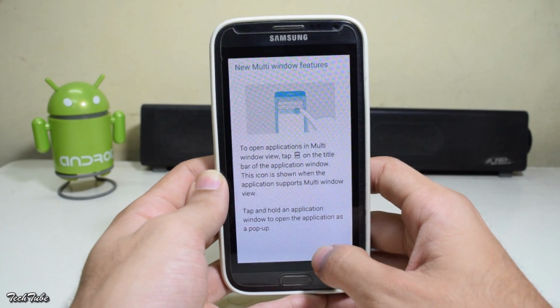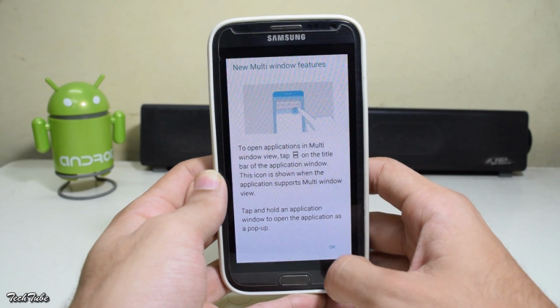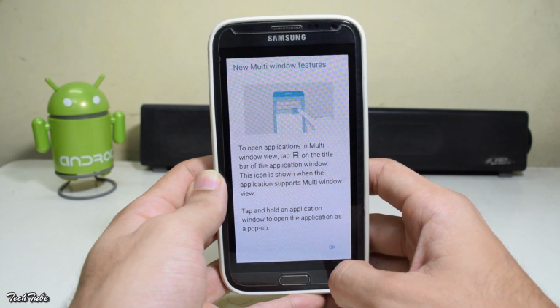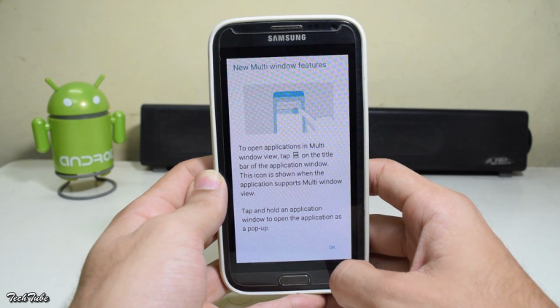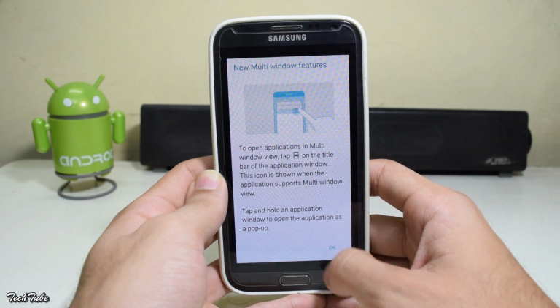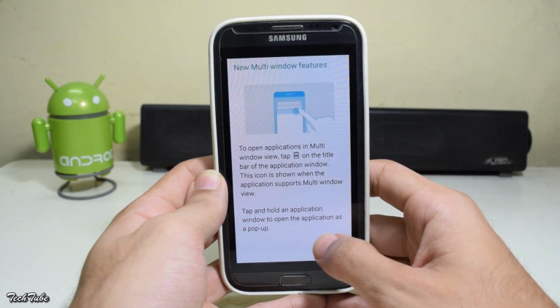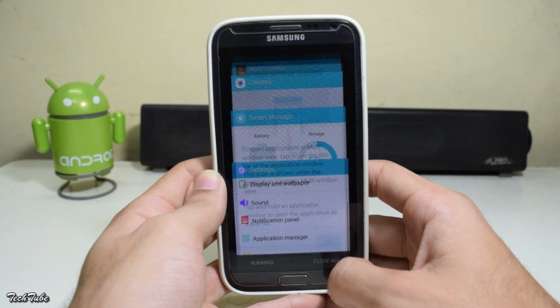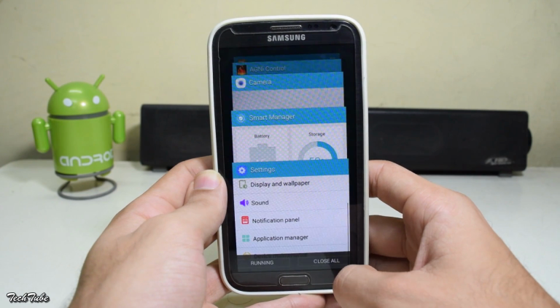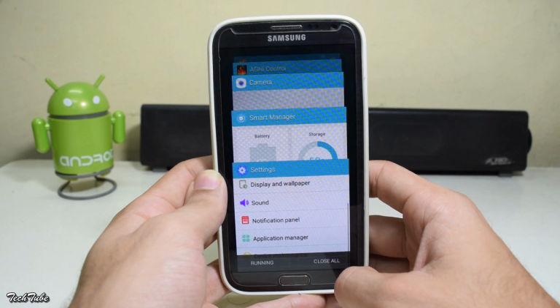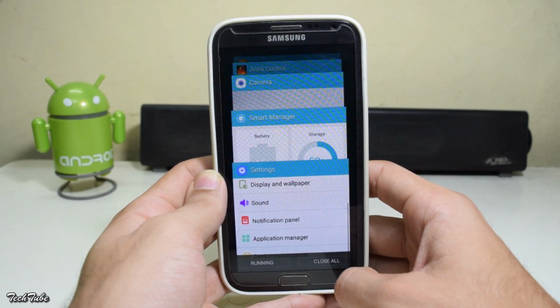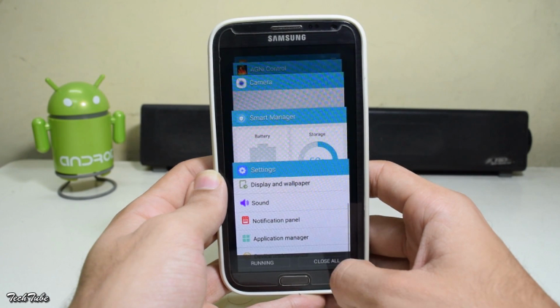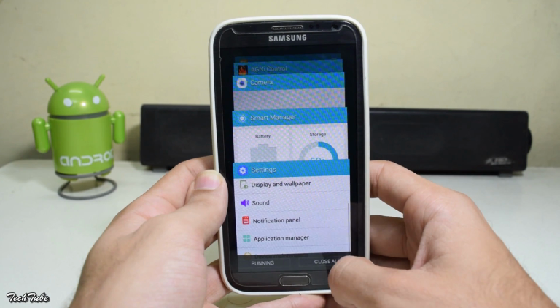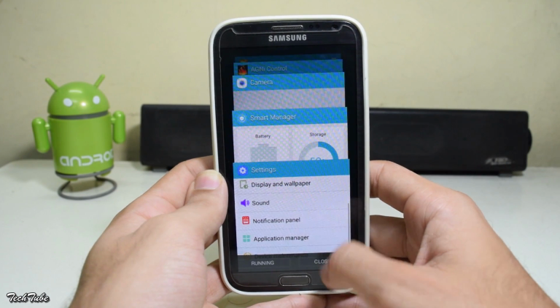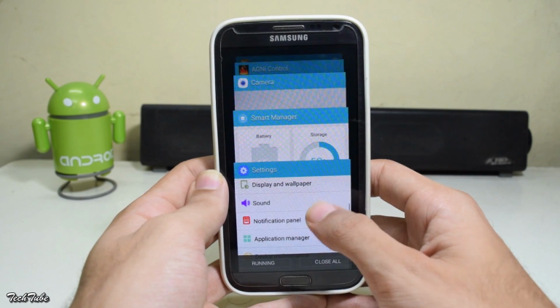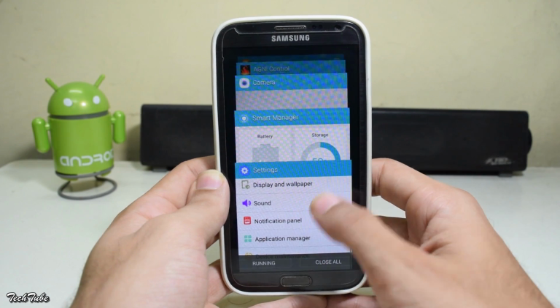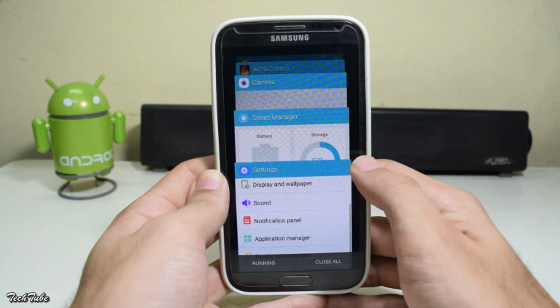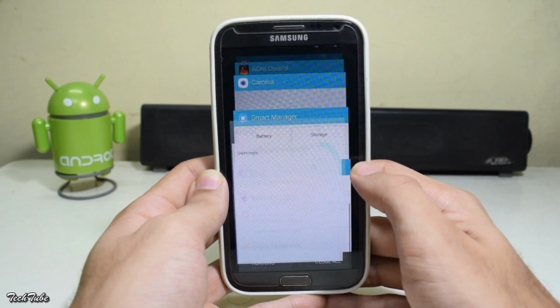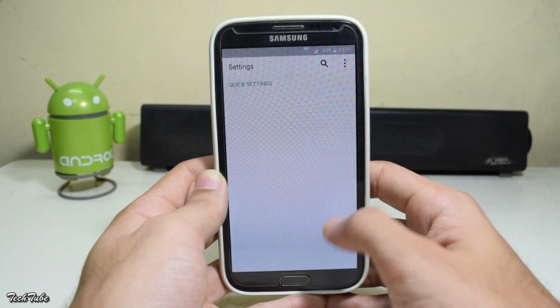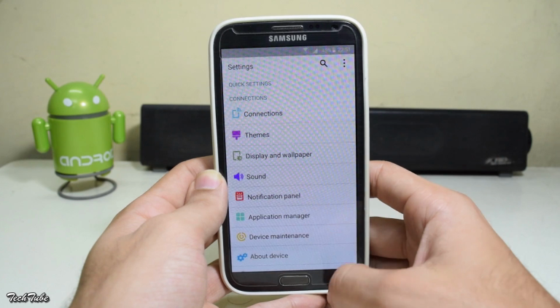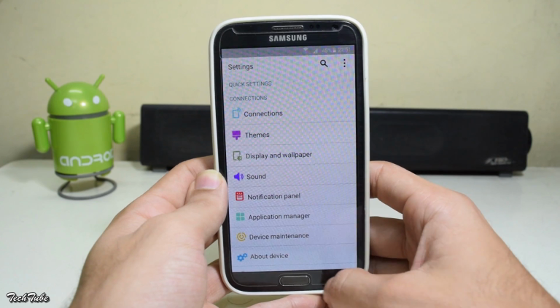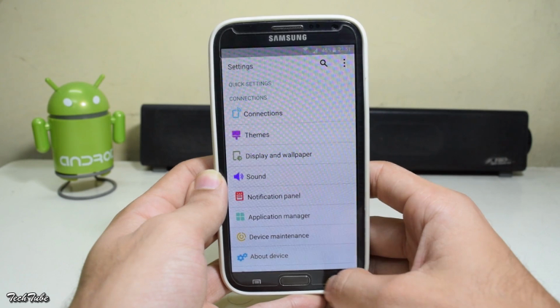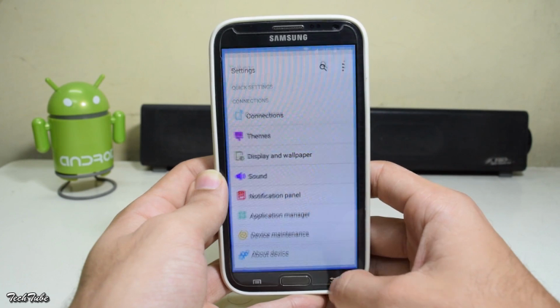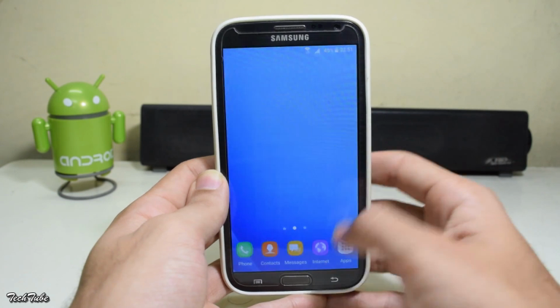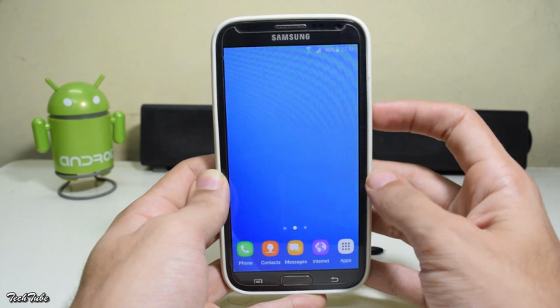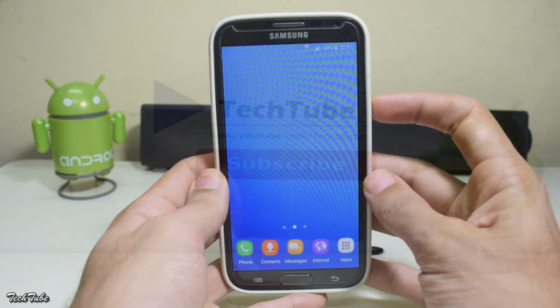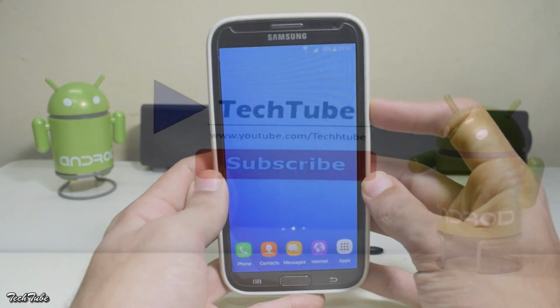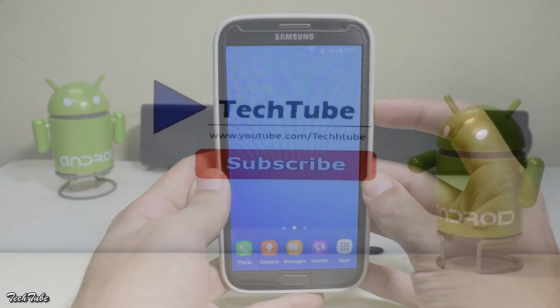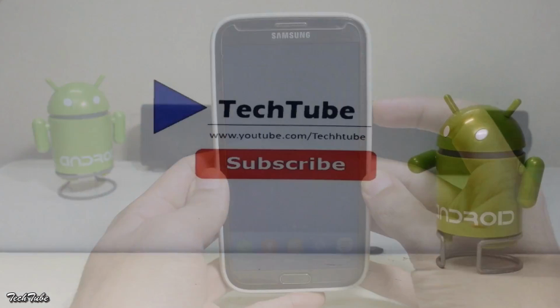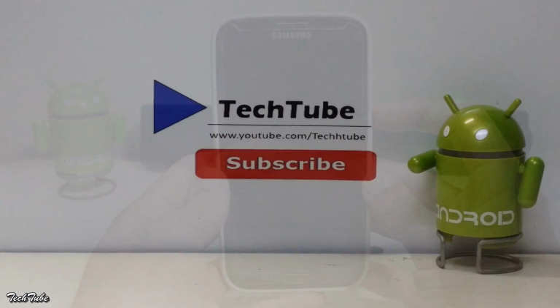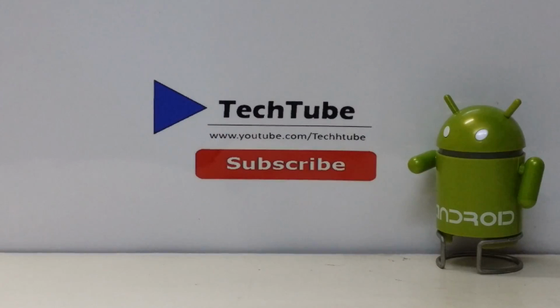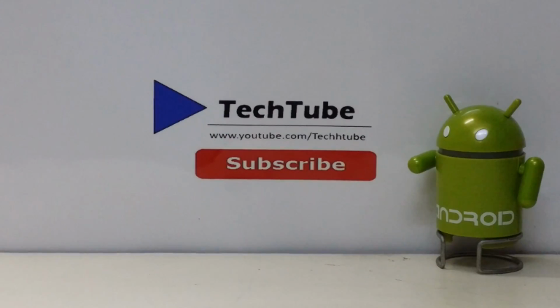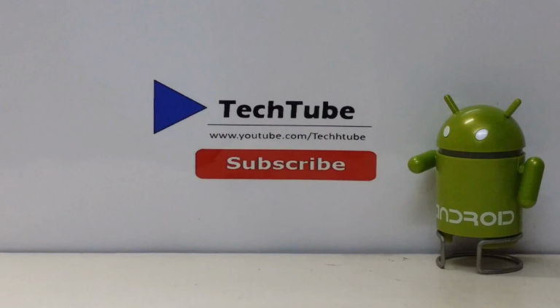The ROM is very fluid and smooth, and the battery life is also excellent. Do try out this ROM — thank you for watching, I'll catch you guys in the next one.